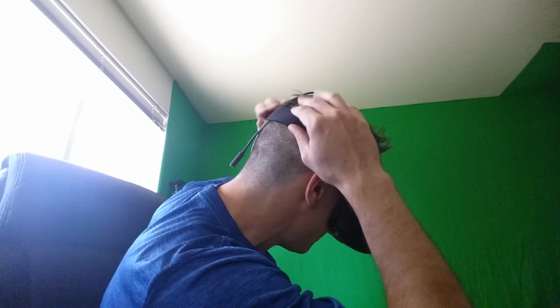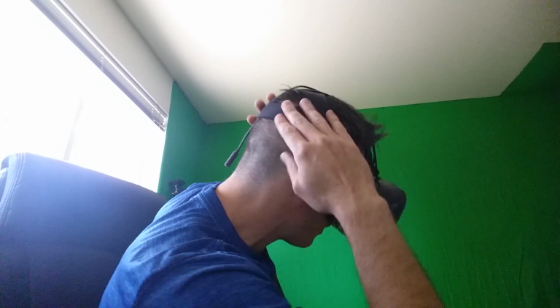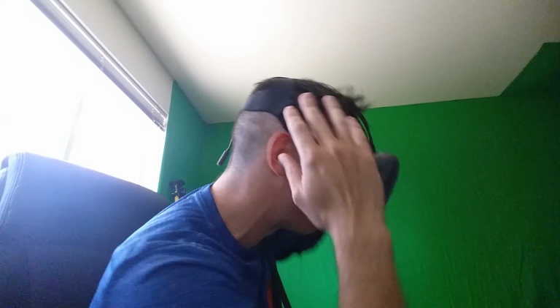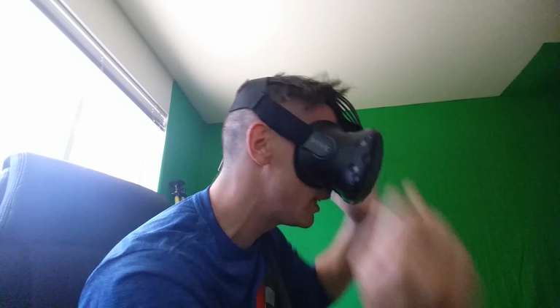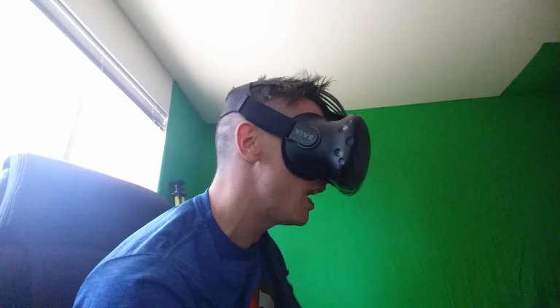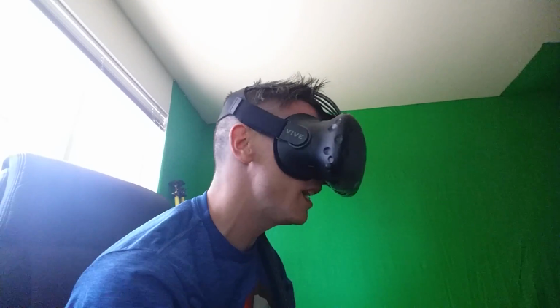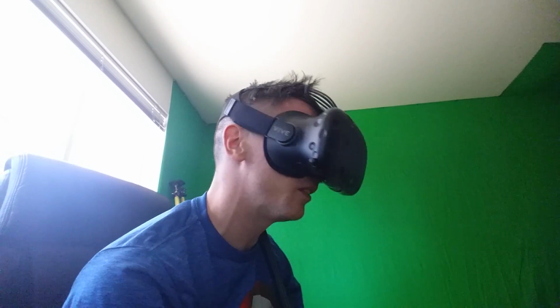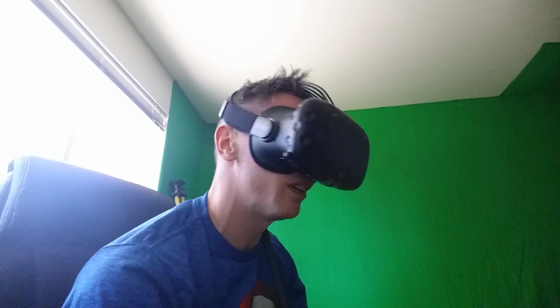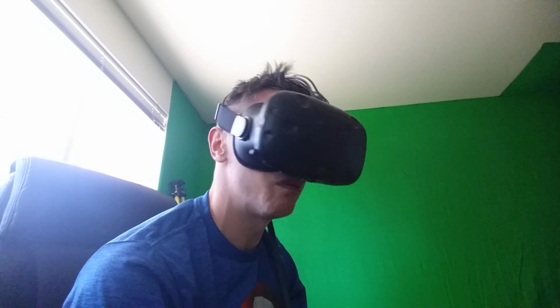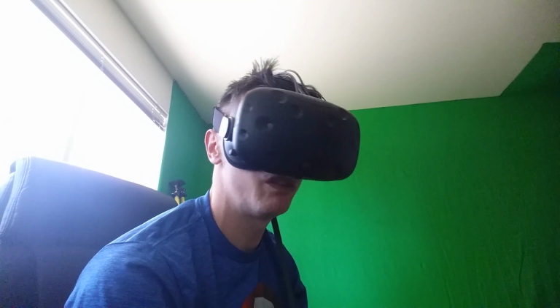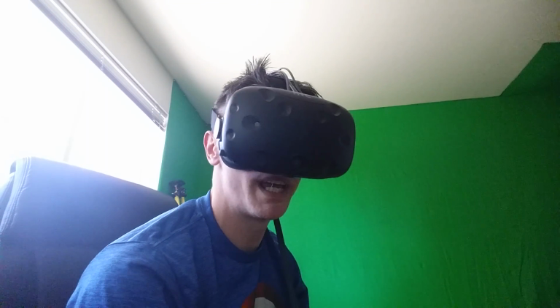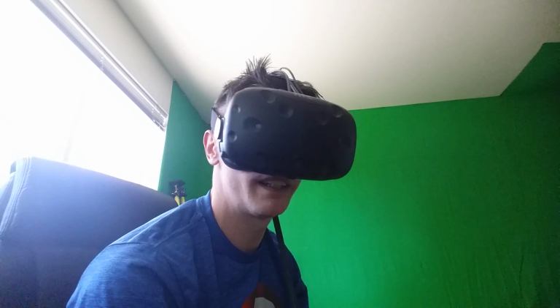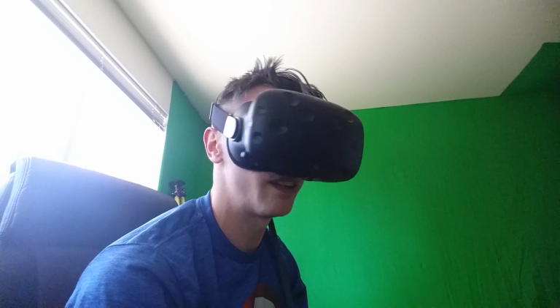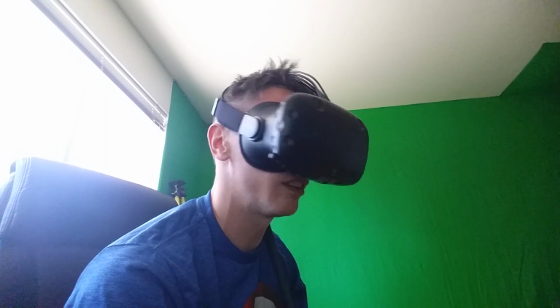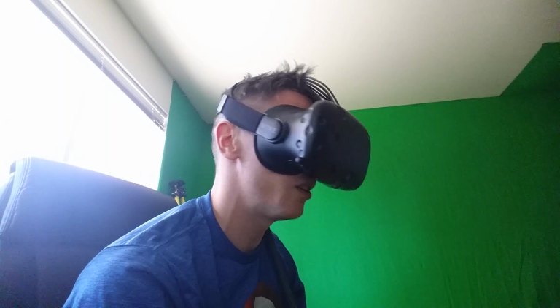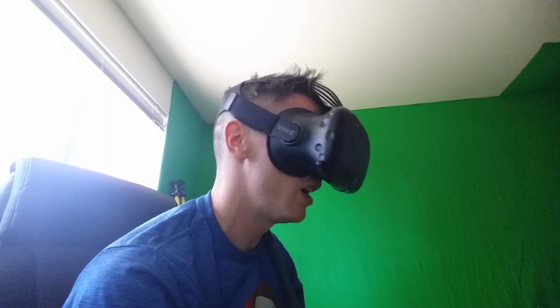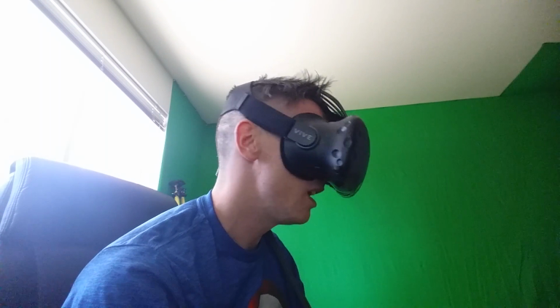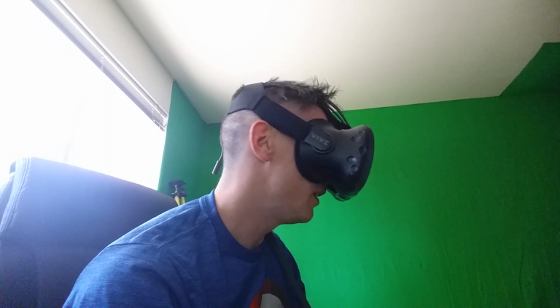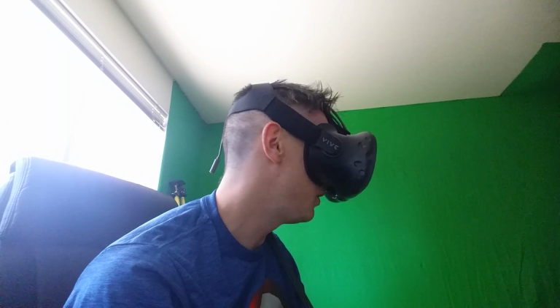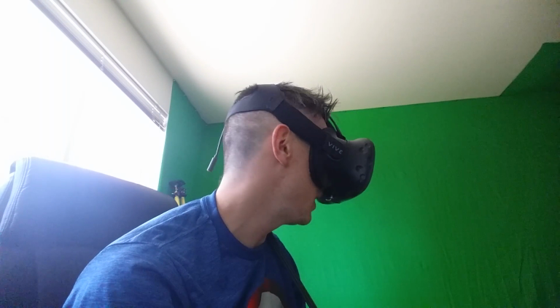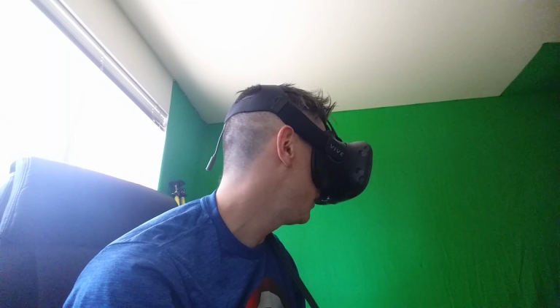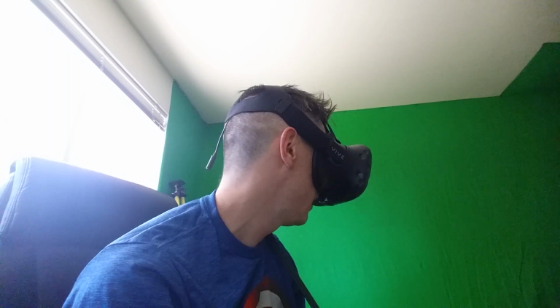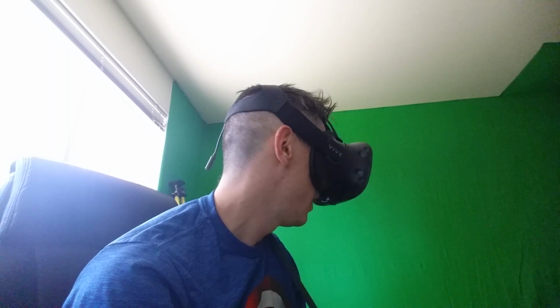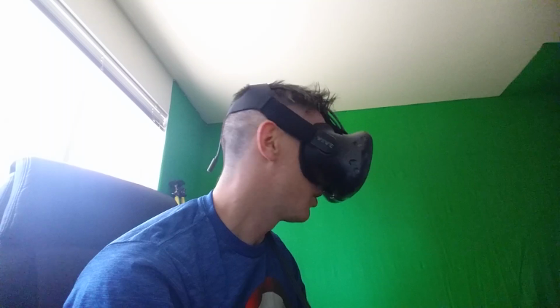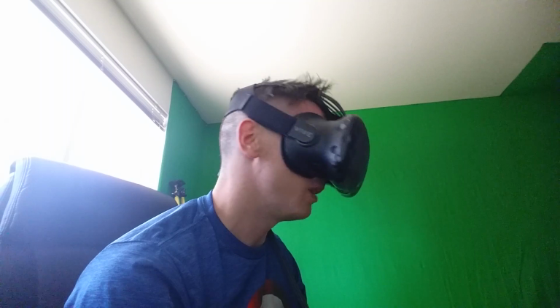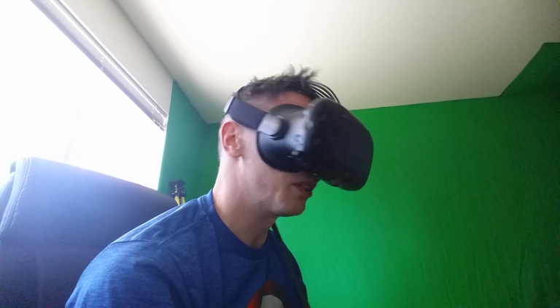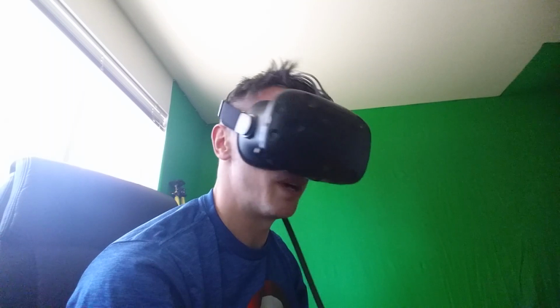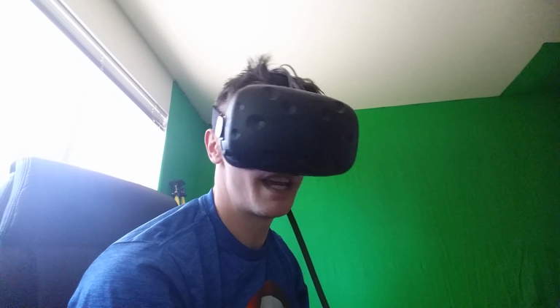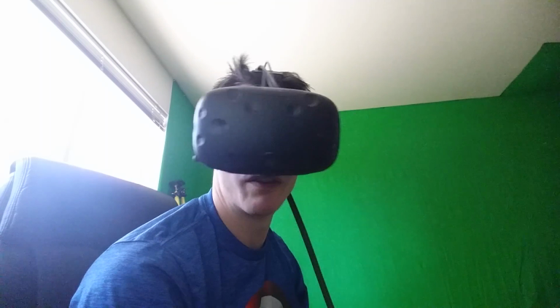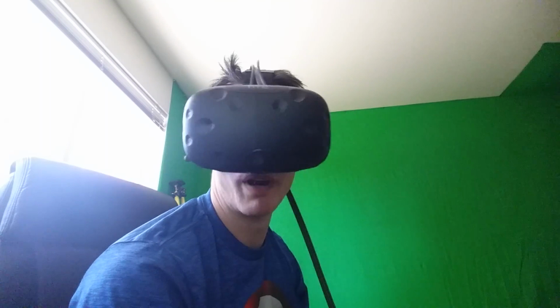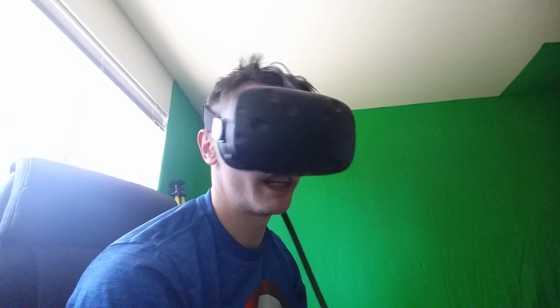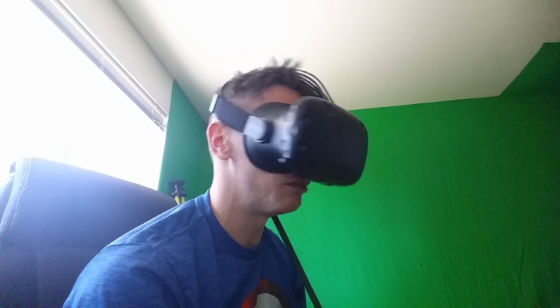You see this is up really high. I'll move my head kind of slow — this is the incorrect way of wearing it.